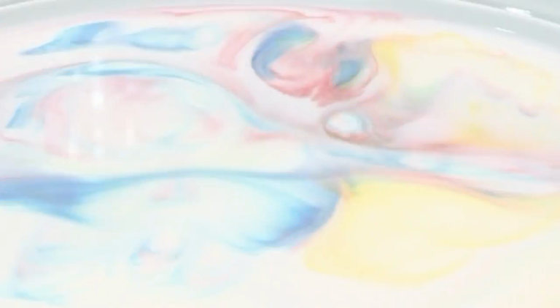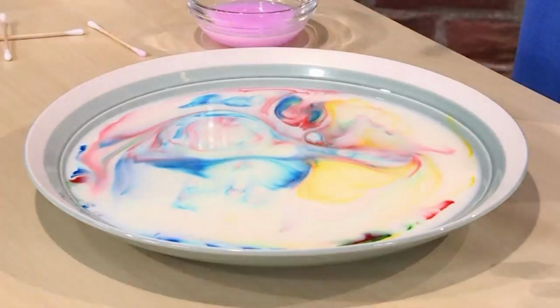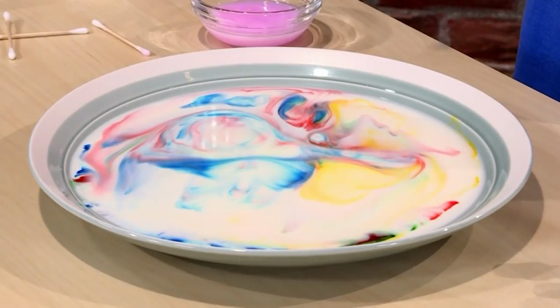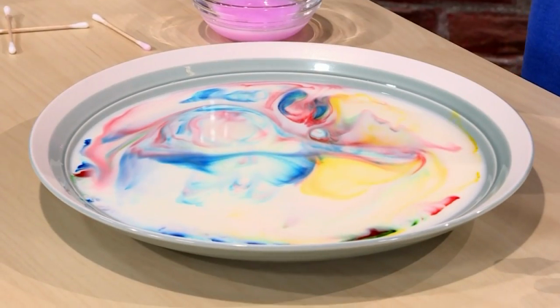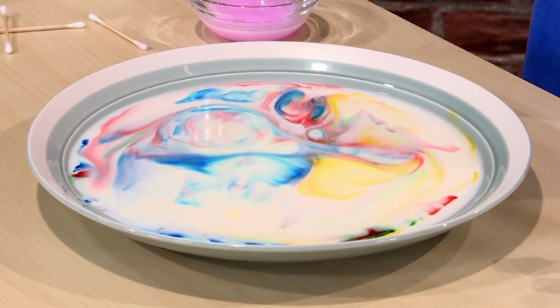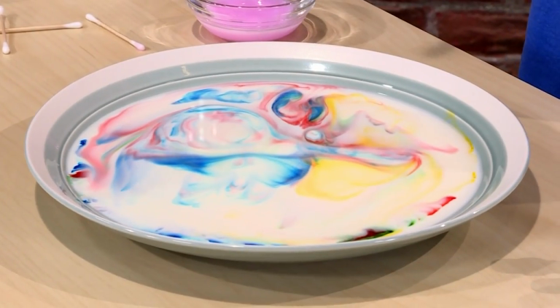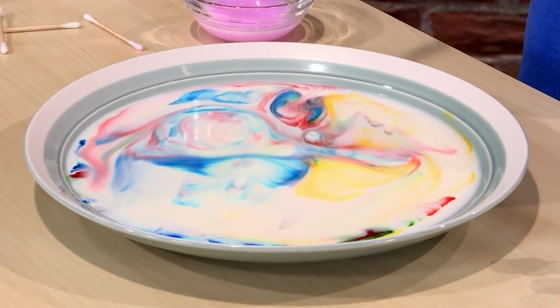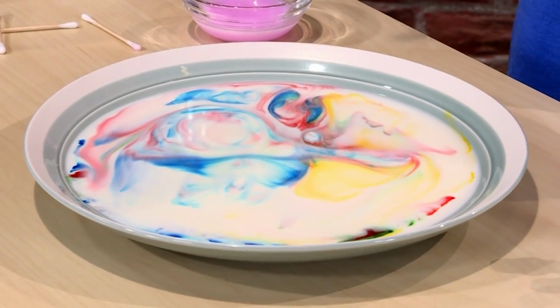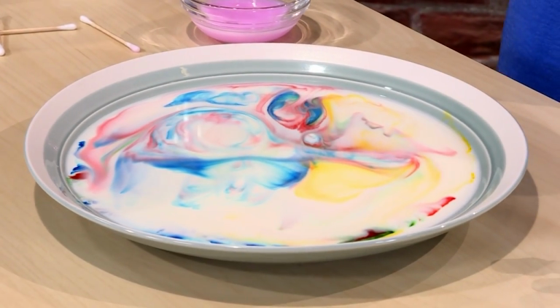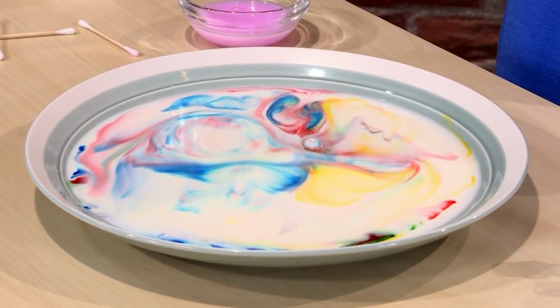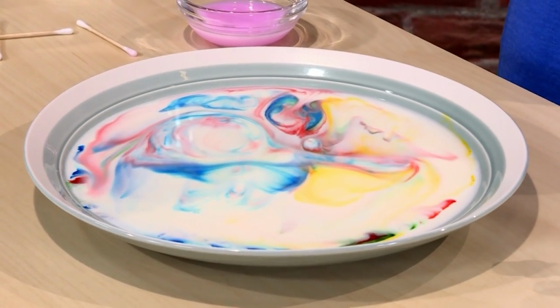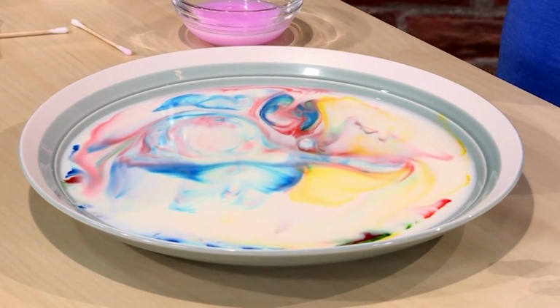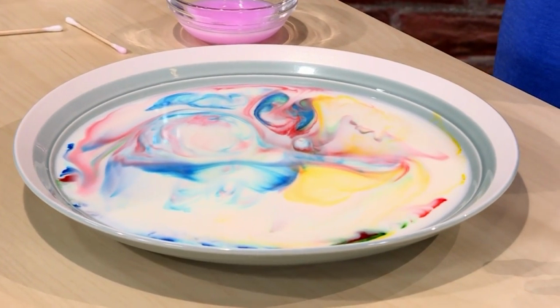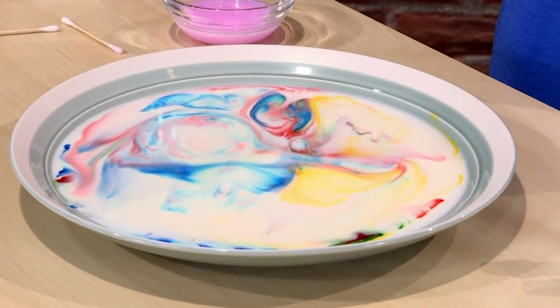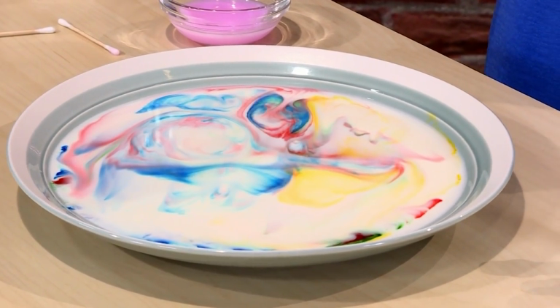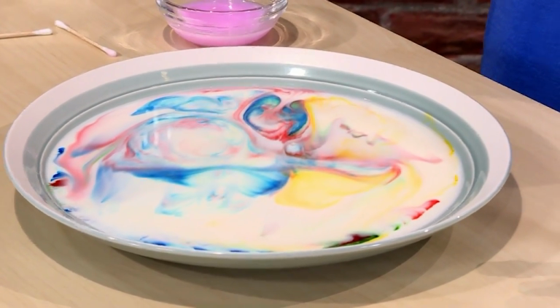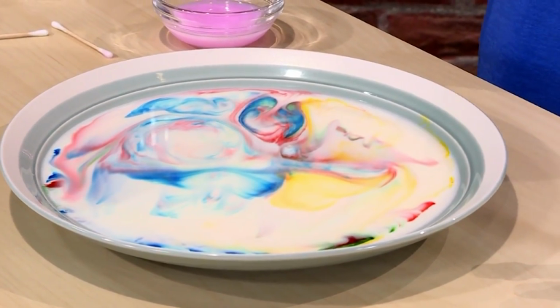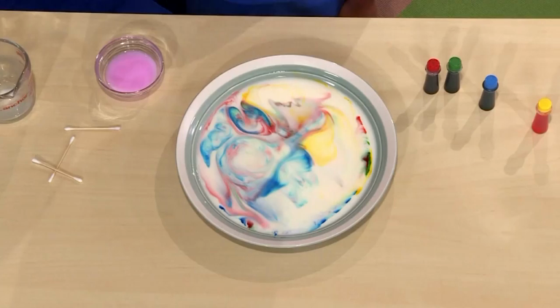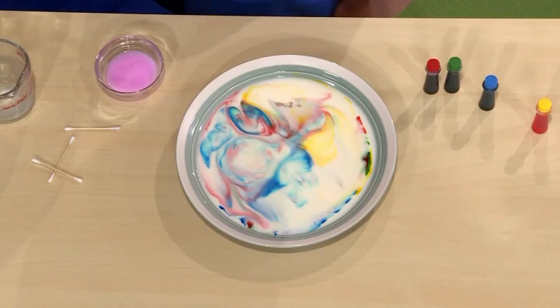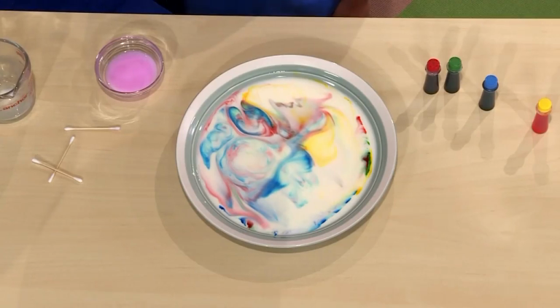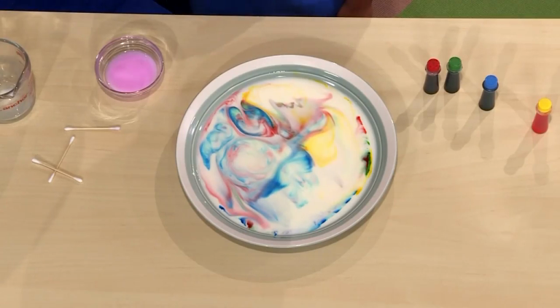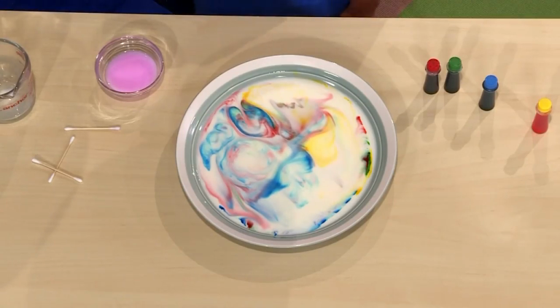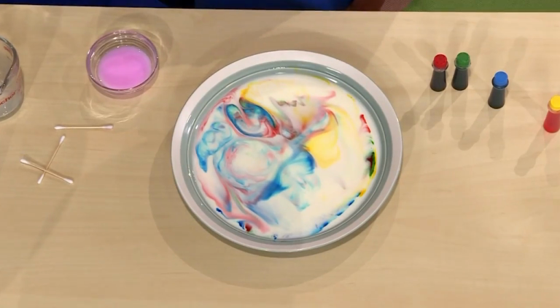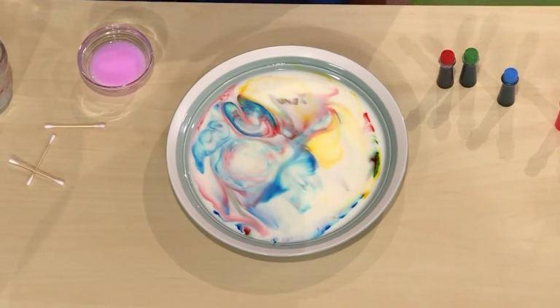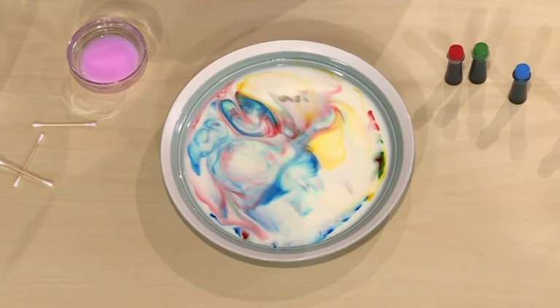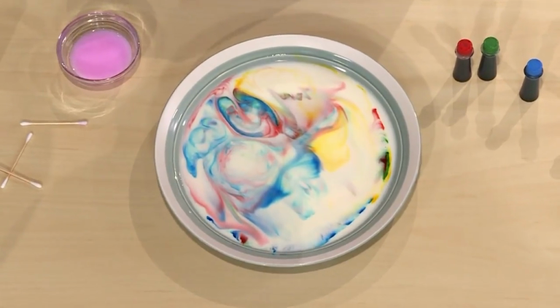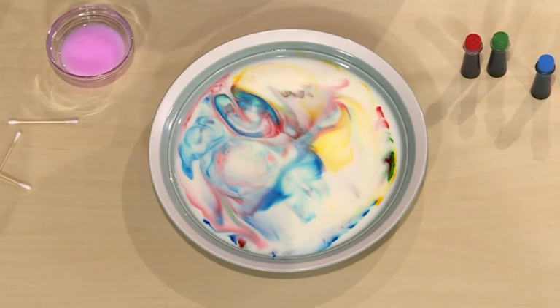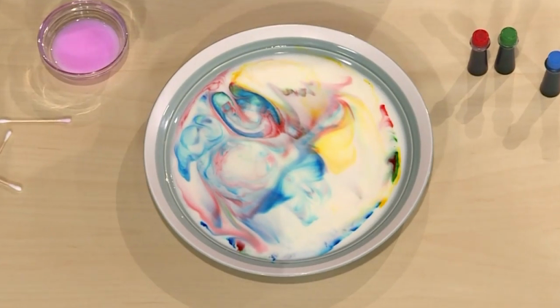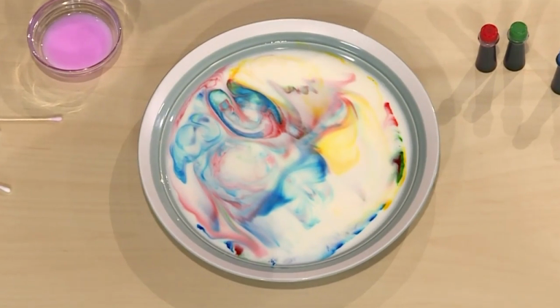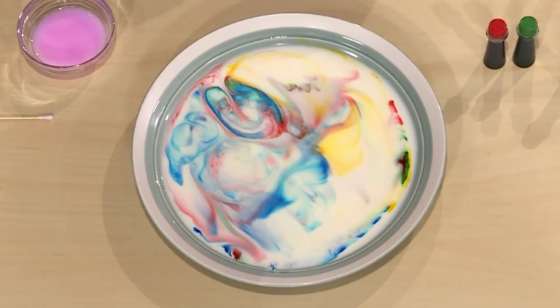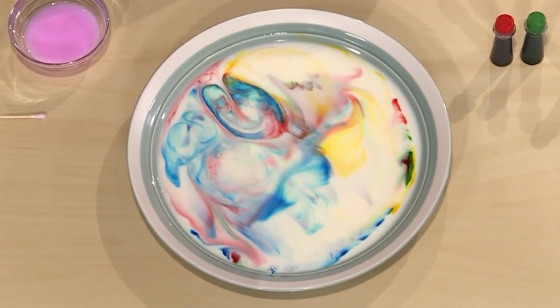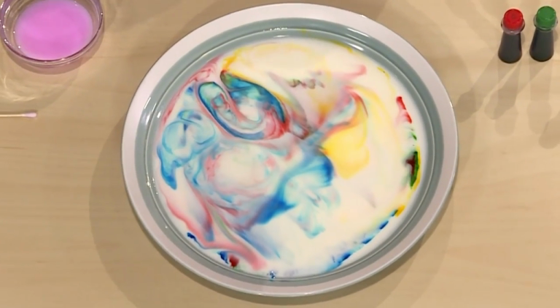The science is that the soap is chasing the fat in the milk. And as it chases the fat, it swirls the colors.